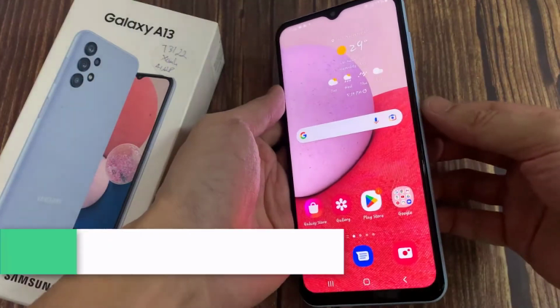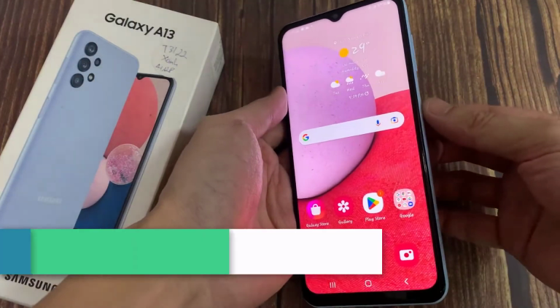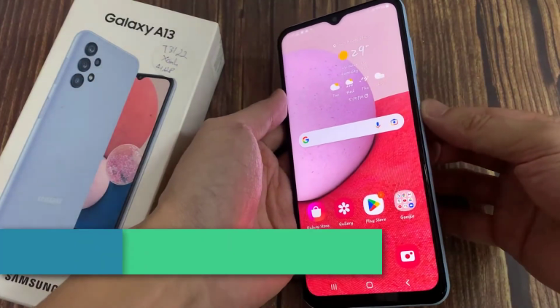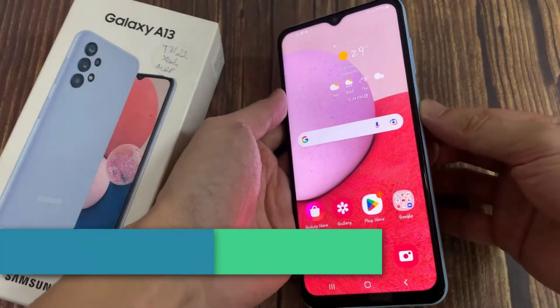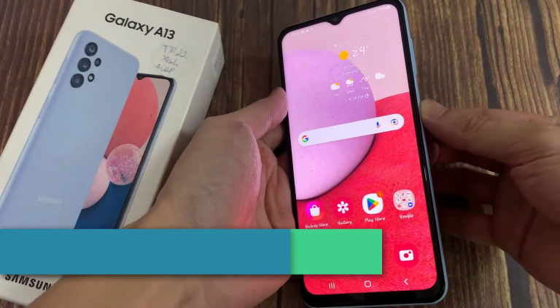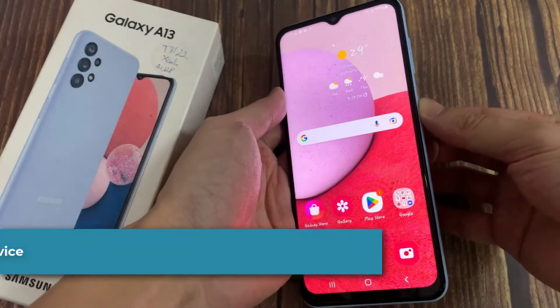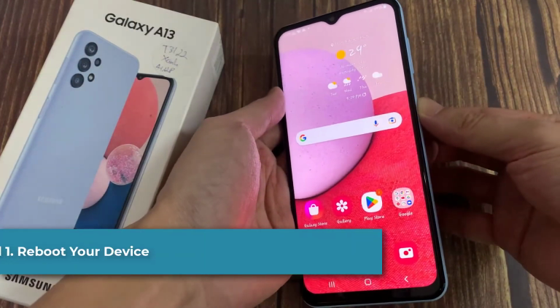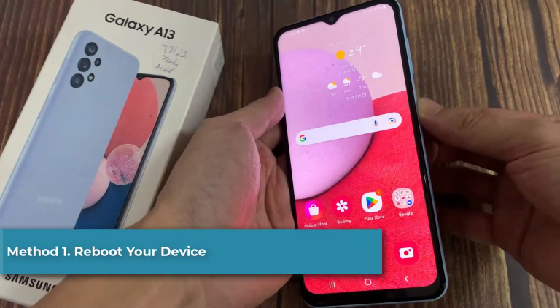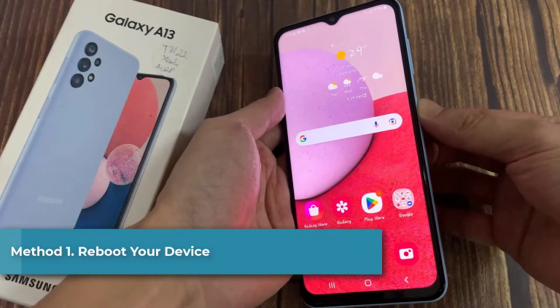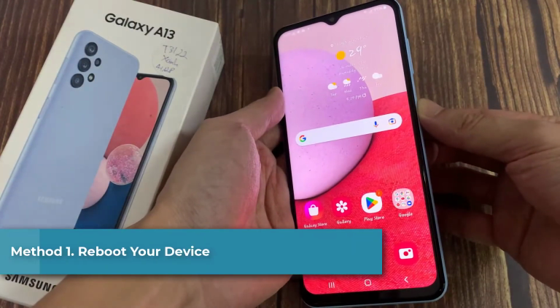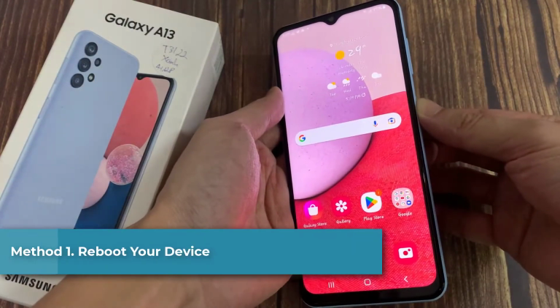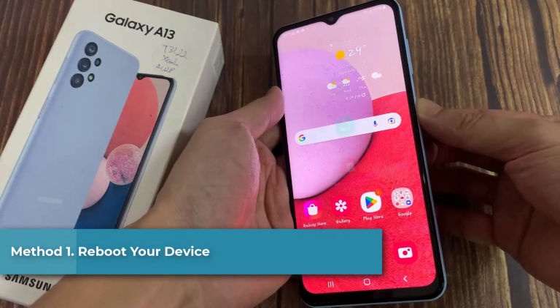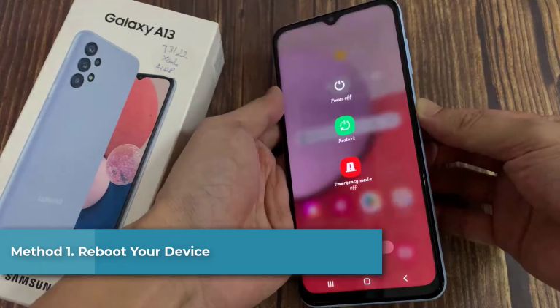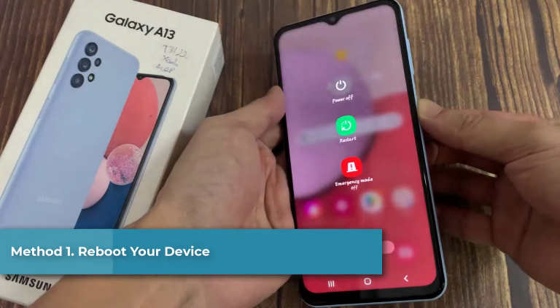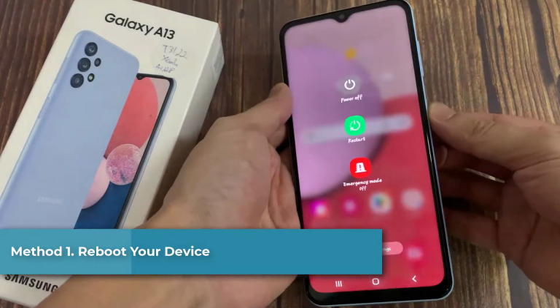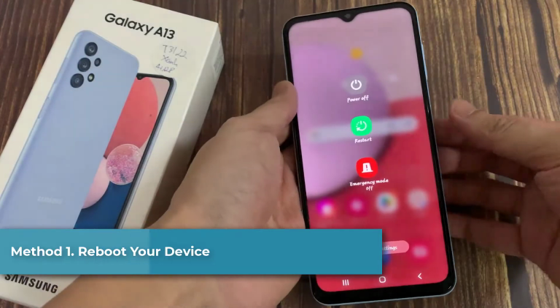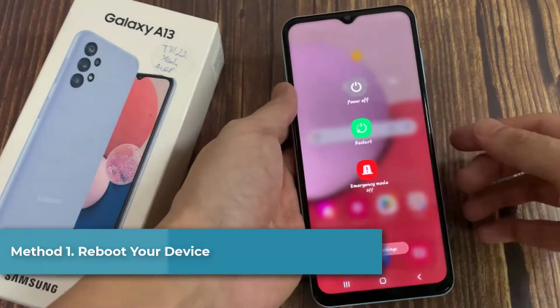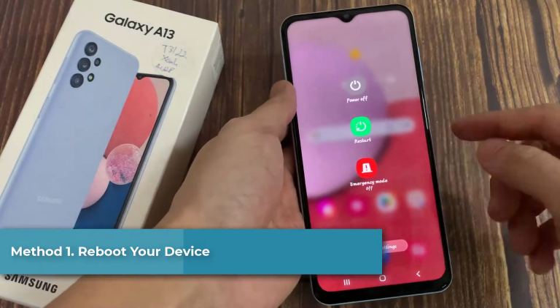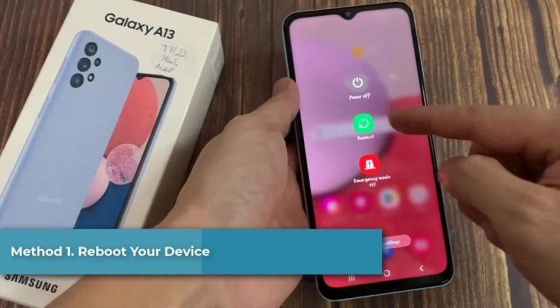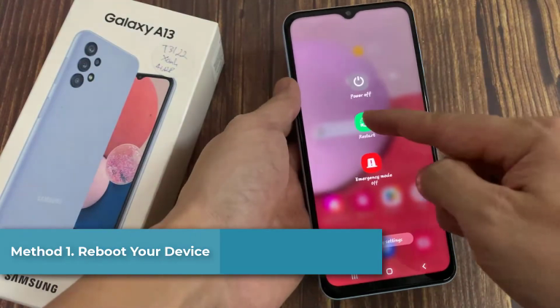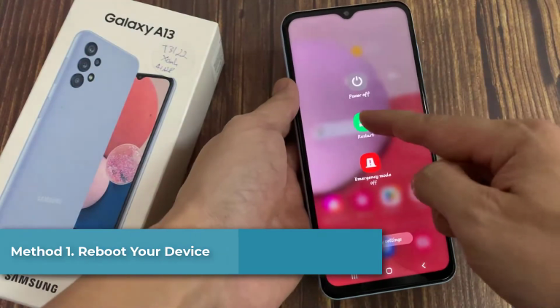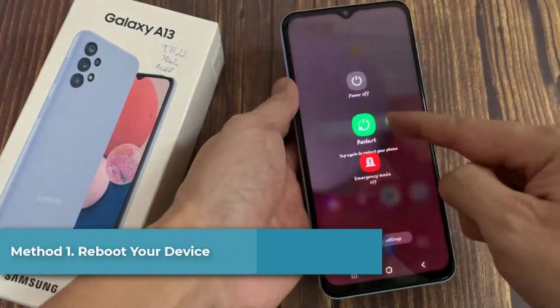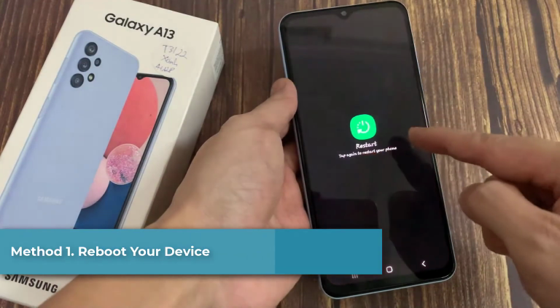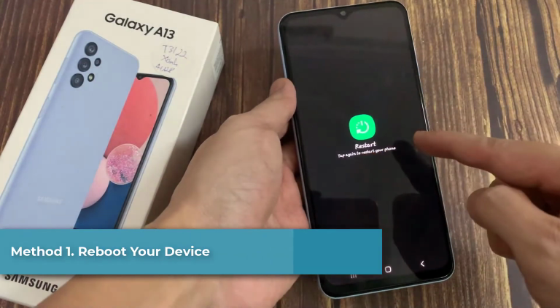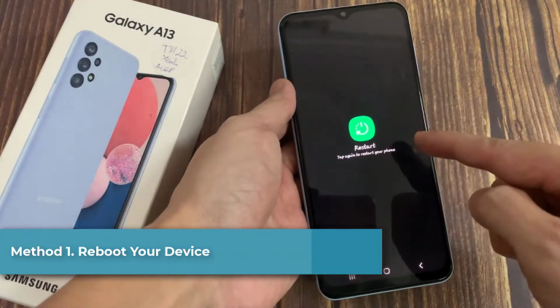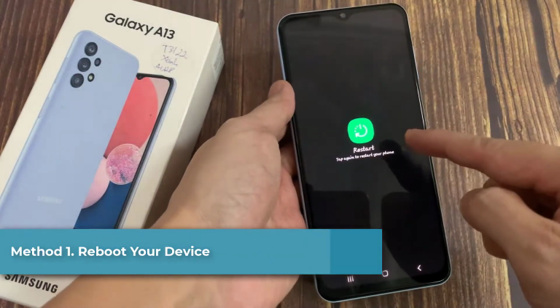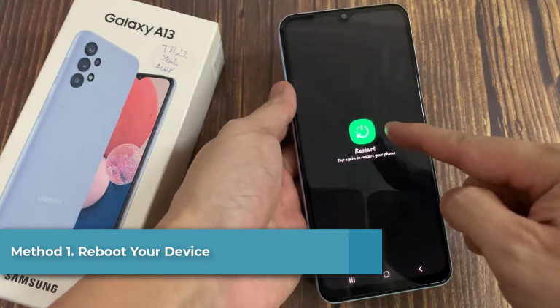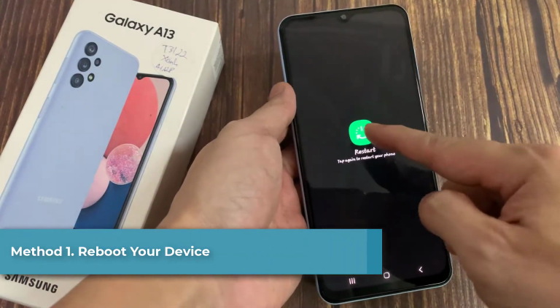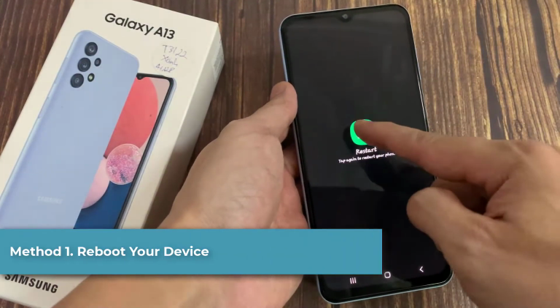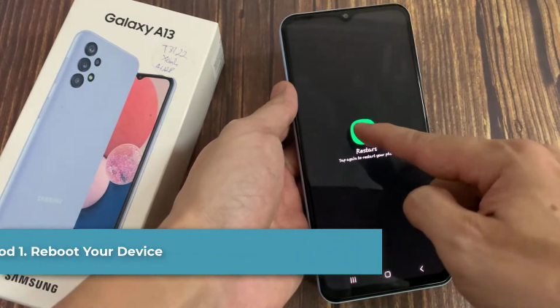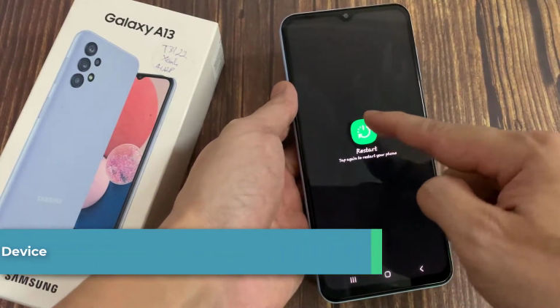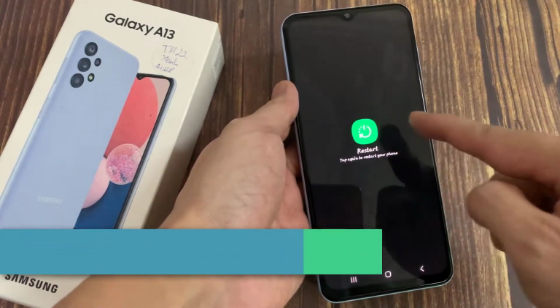Method 1: Reboot your device. Performing a reboot could fix the Samsung won't charging issue.